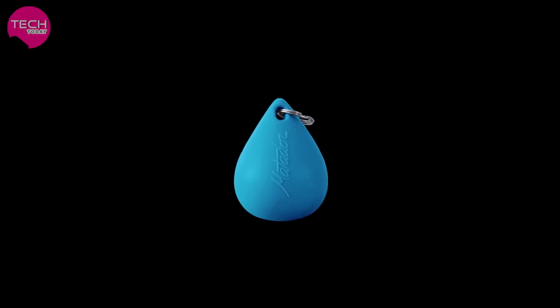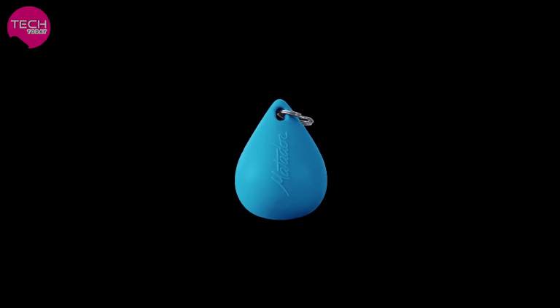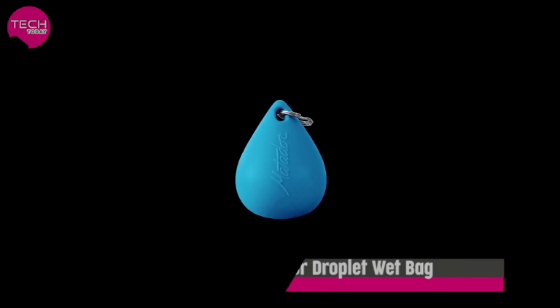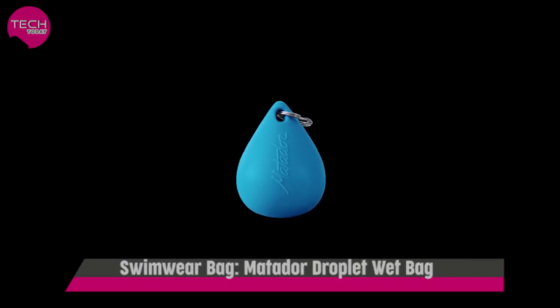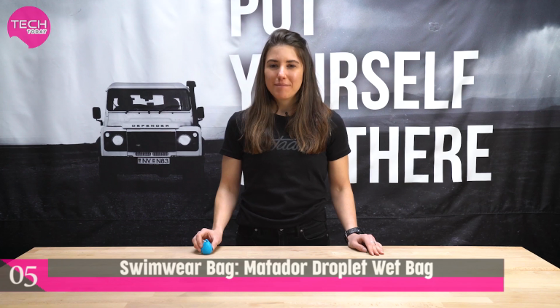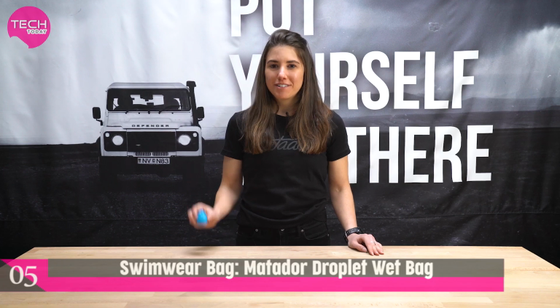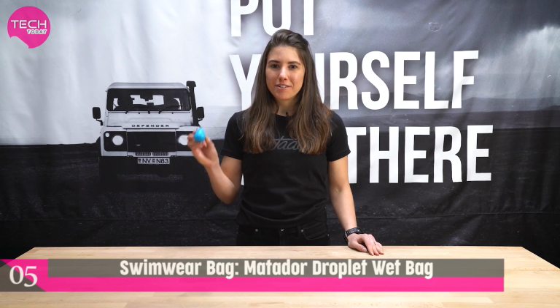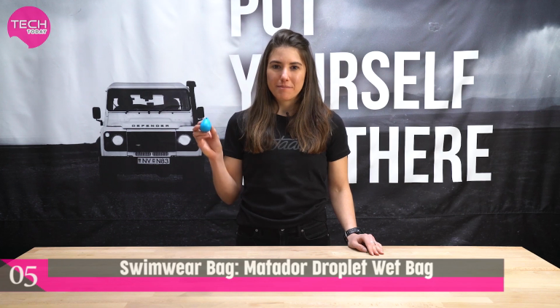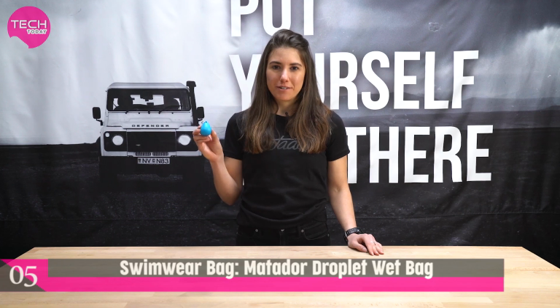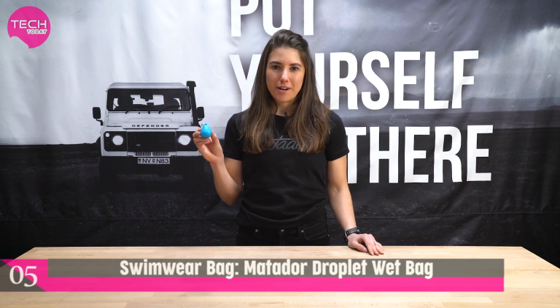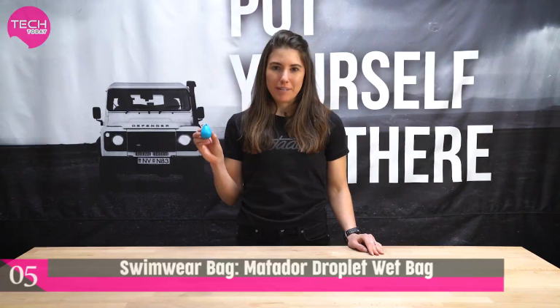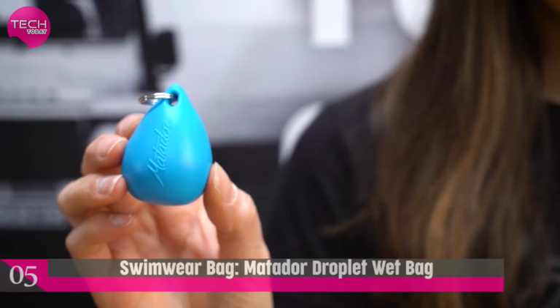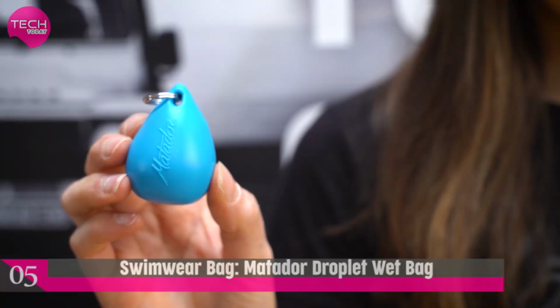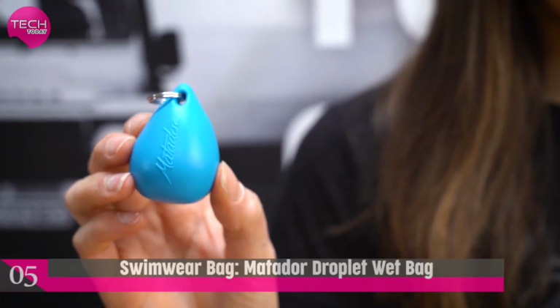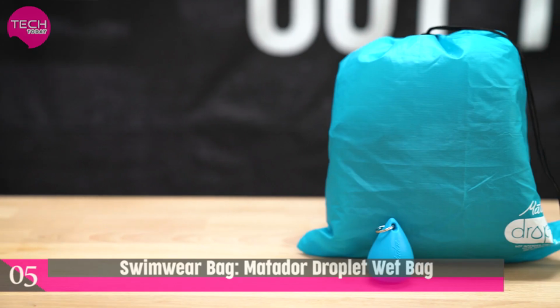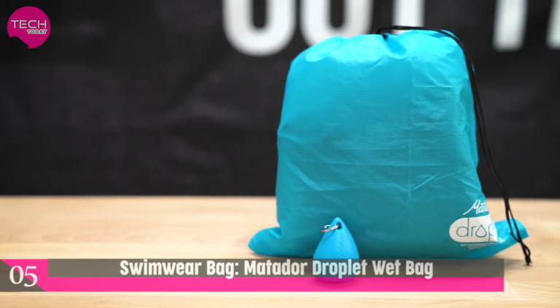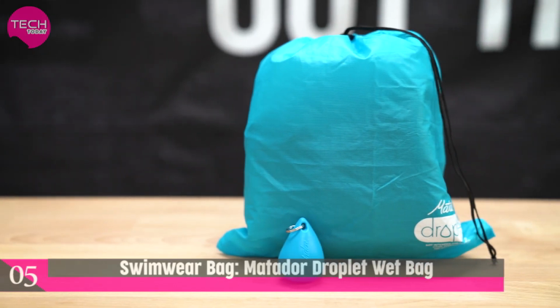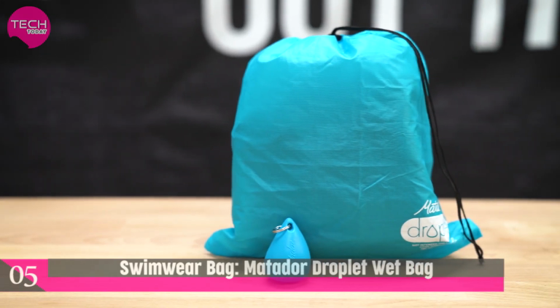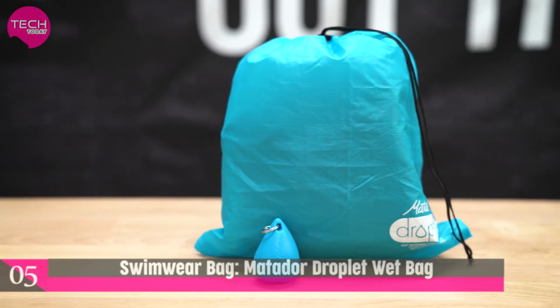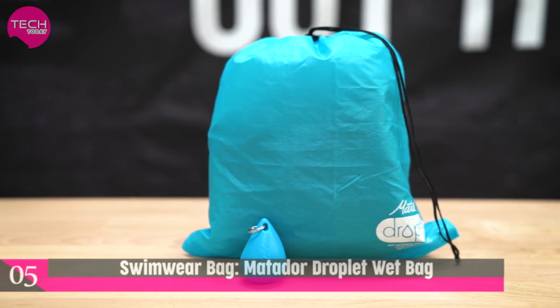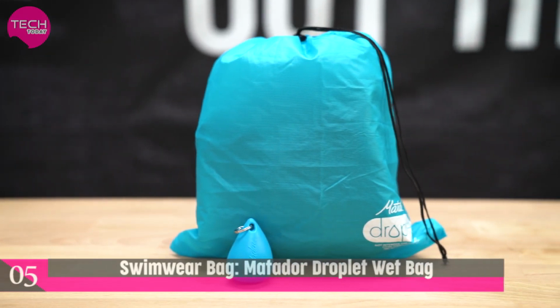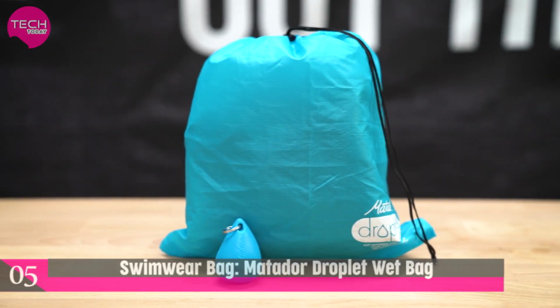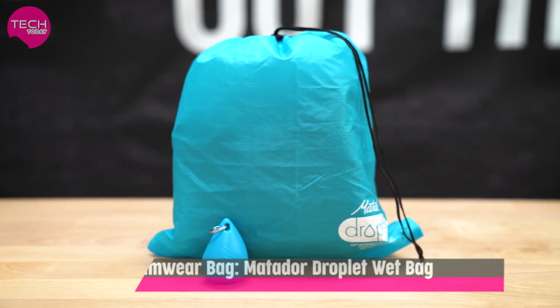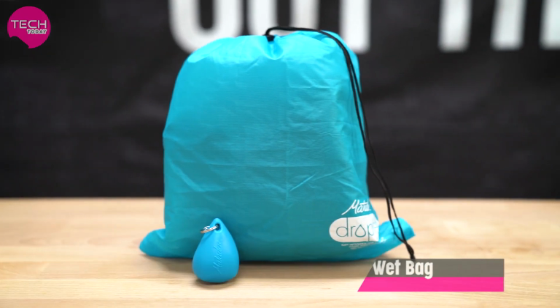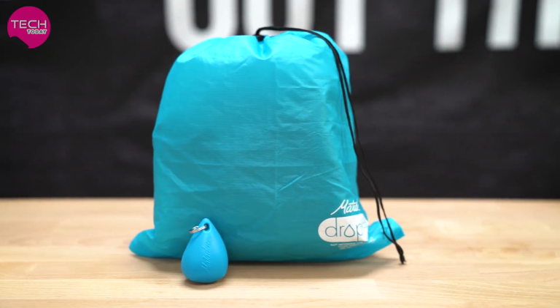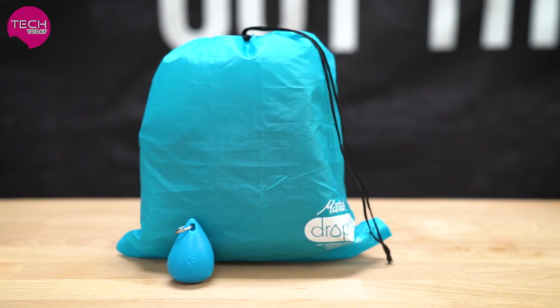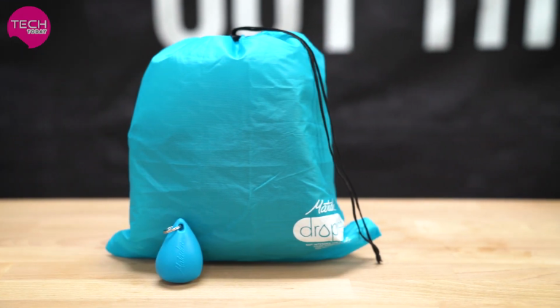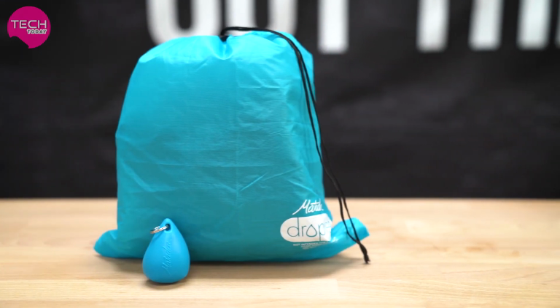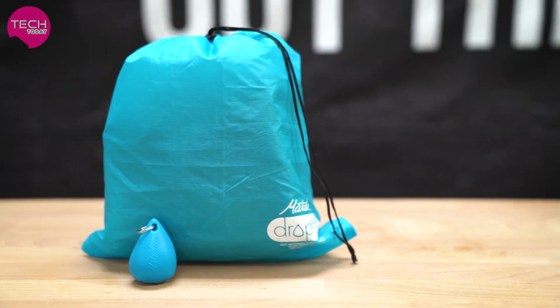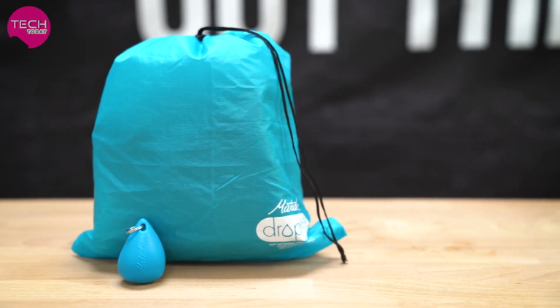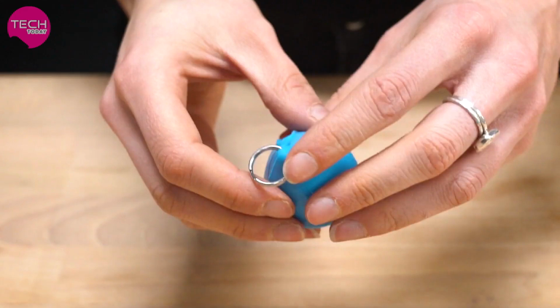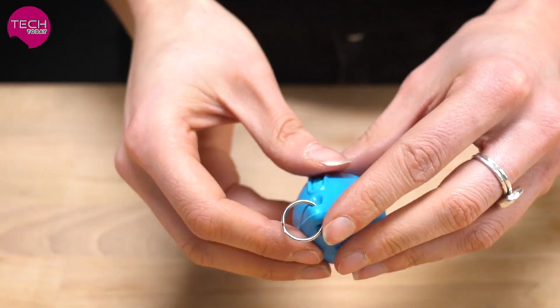Hi there, I'm here to show you the Matador Droplet. The Droplet is that perfect little solution for keeping things dry.